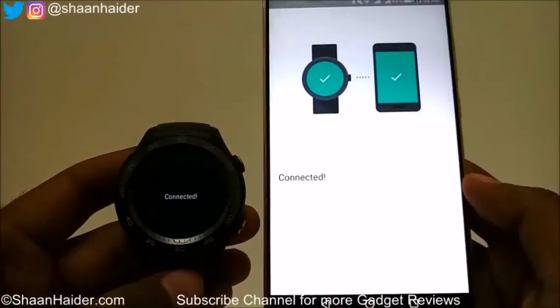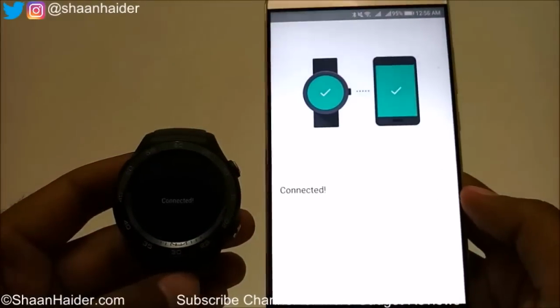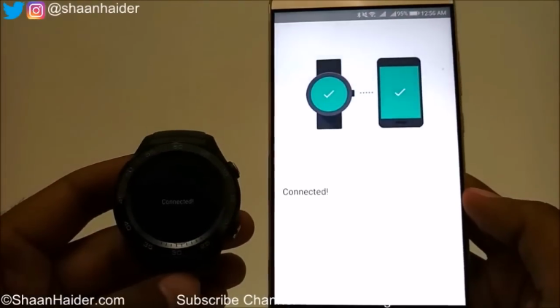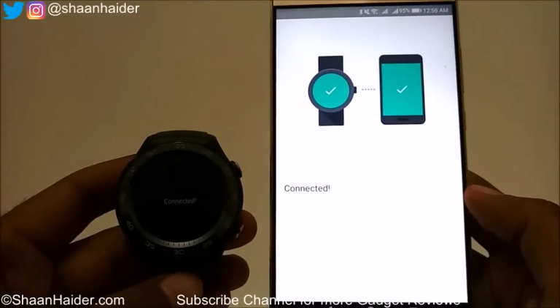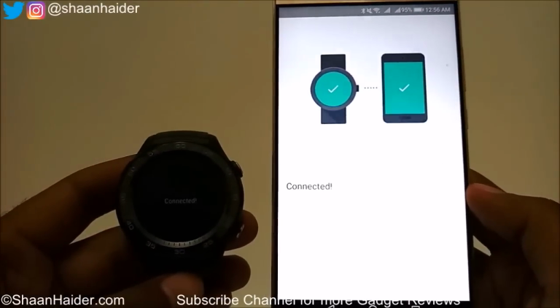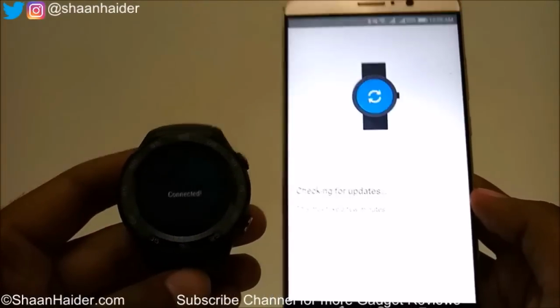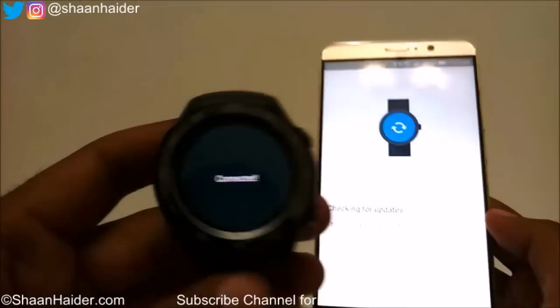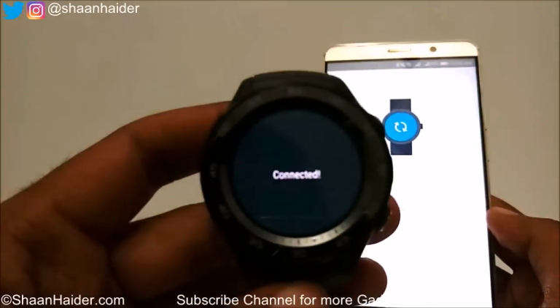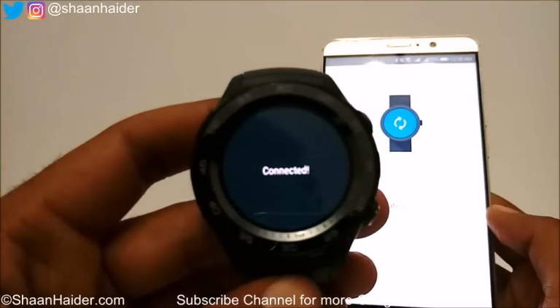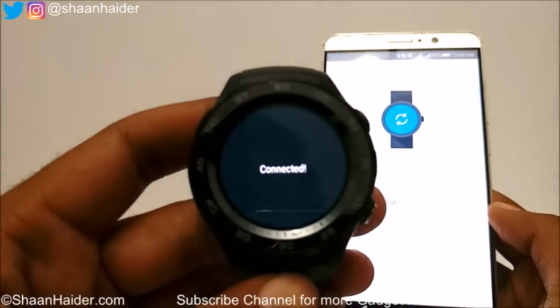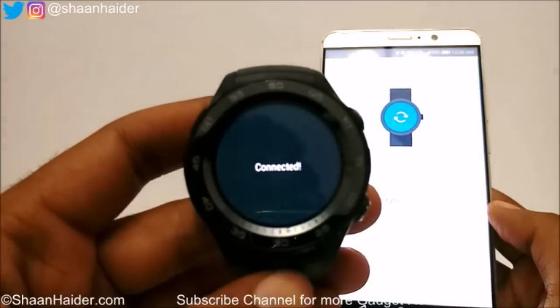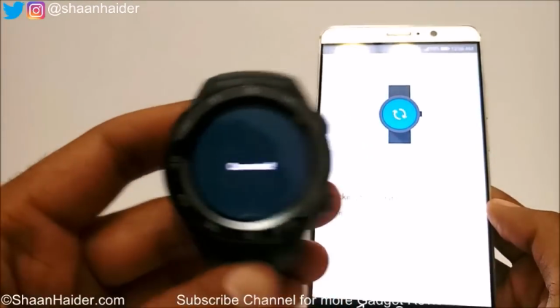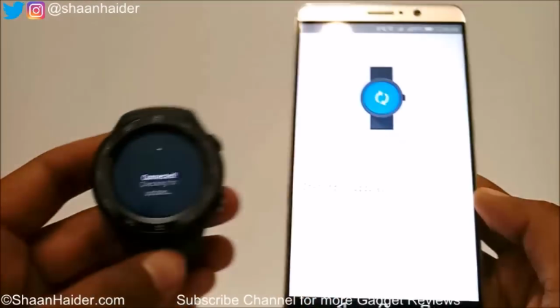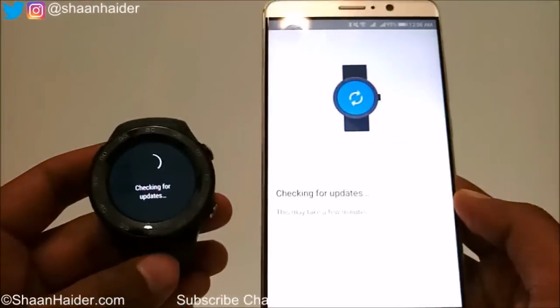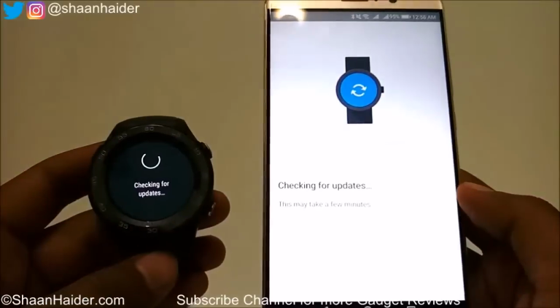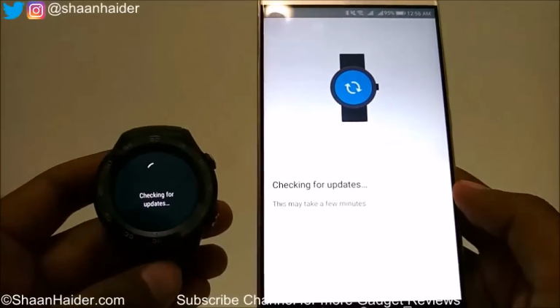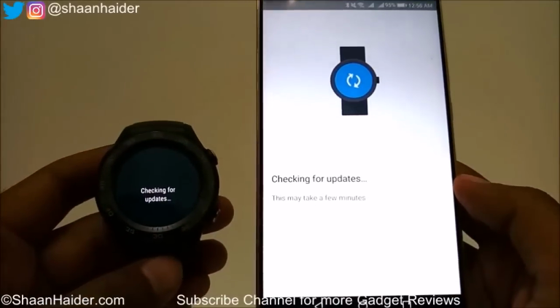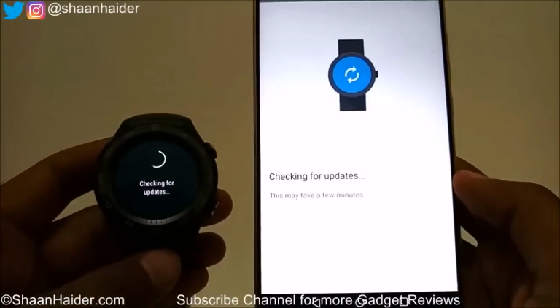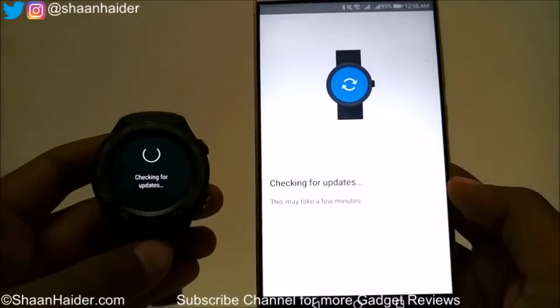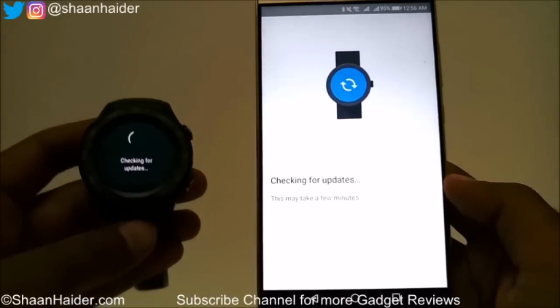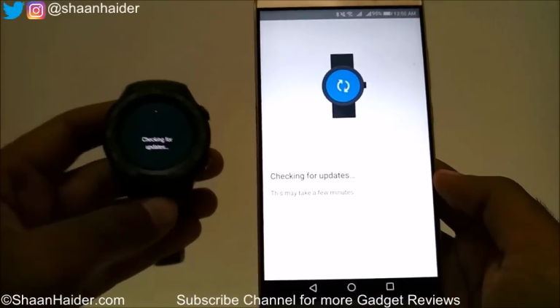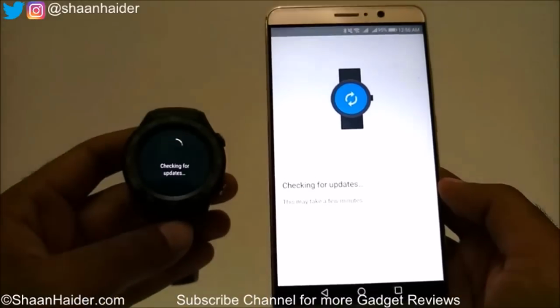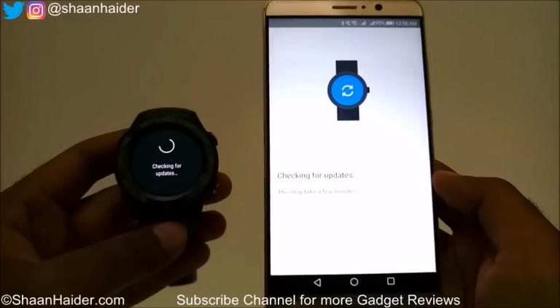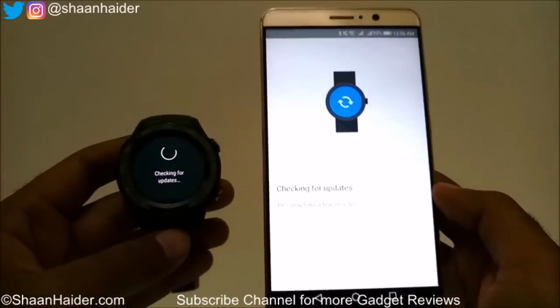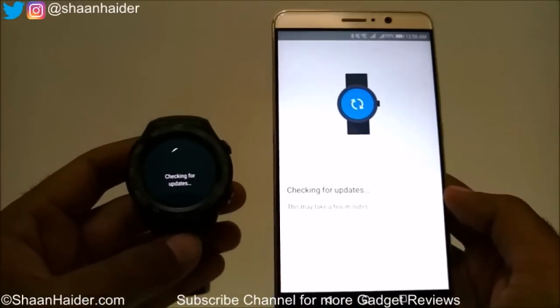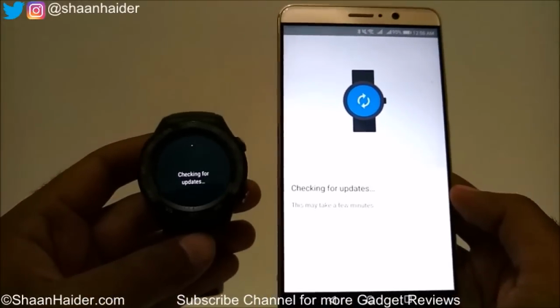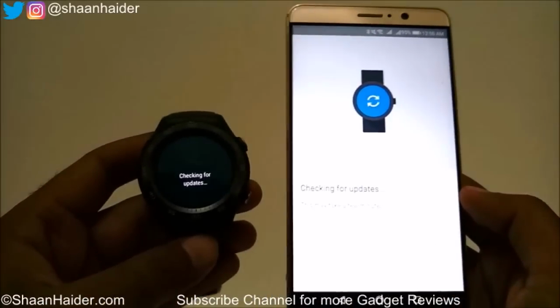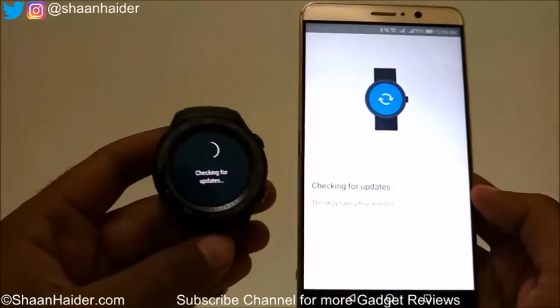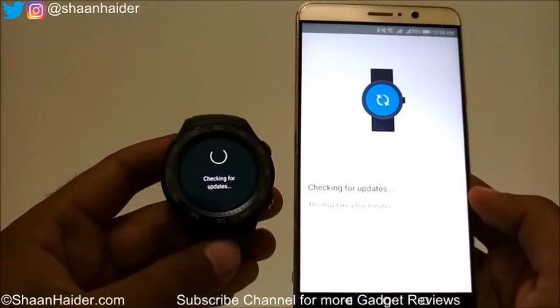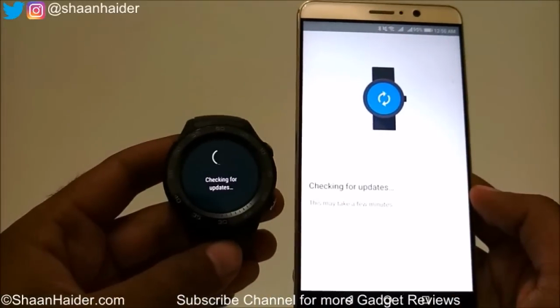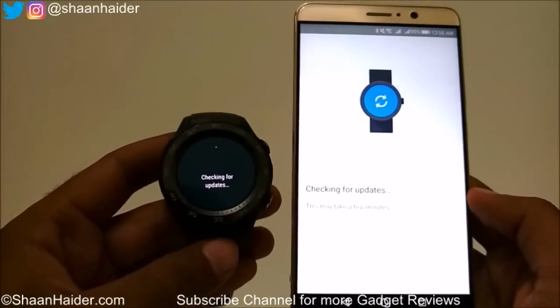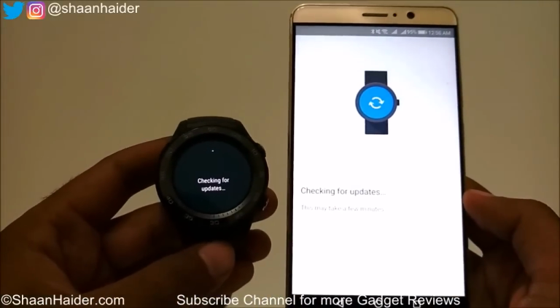It's connected — it is showing 'Connected' on the app. Now it's checking for updates and both devices are syncing right now.